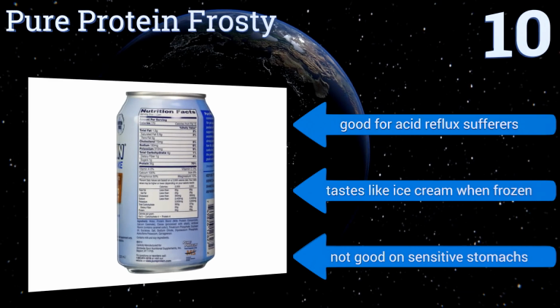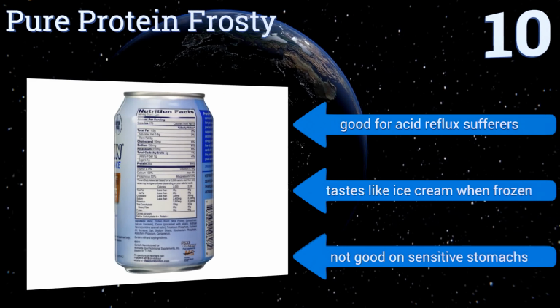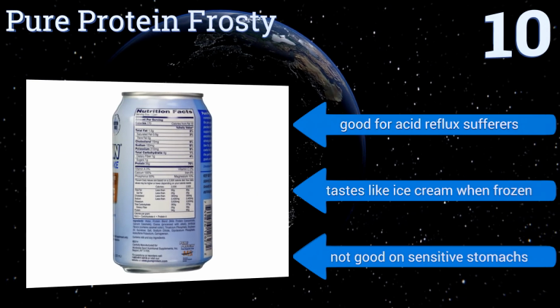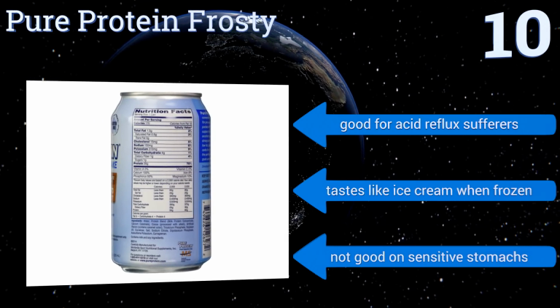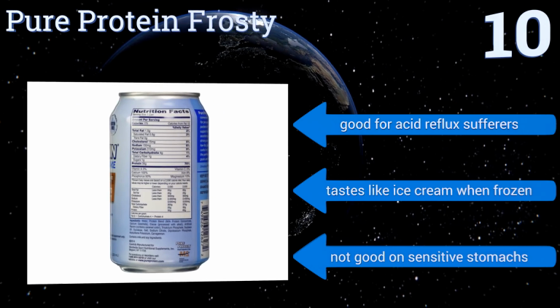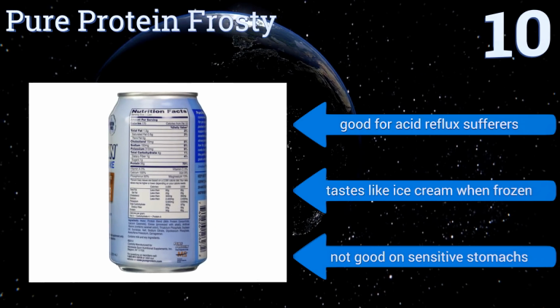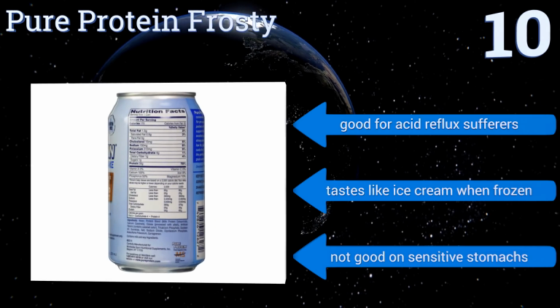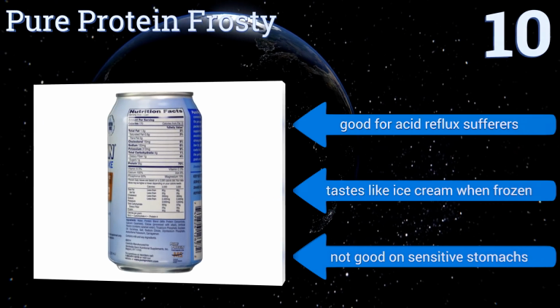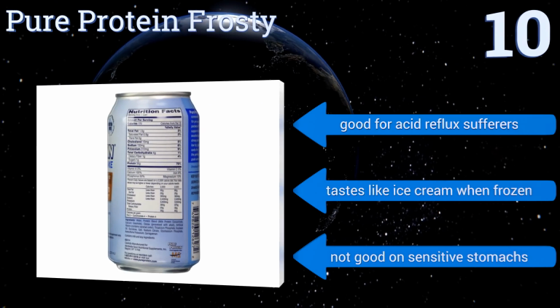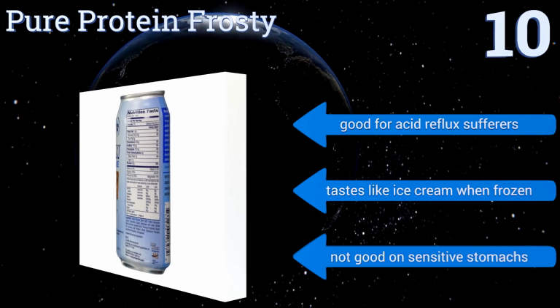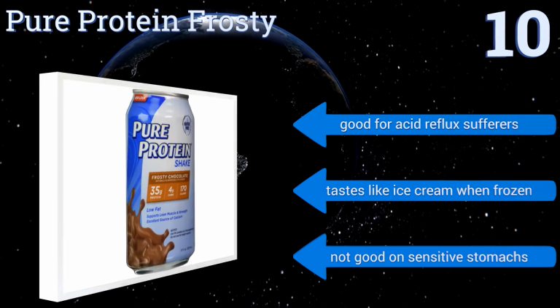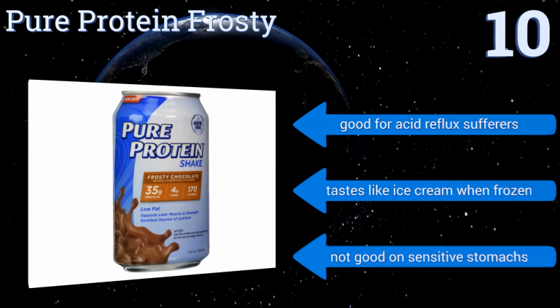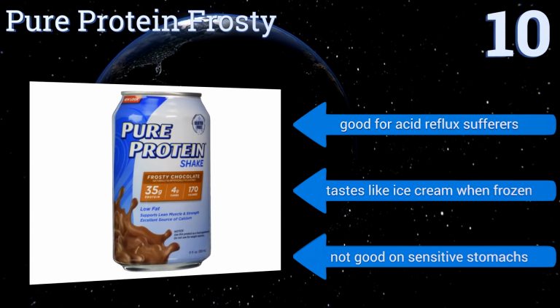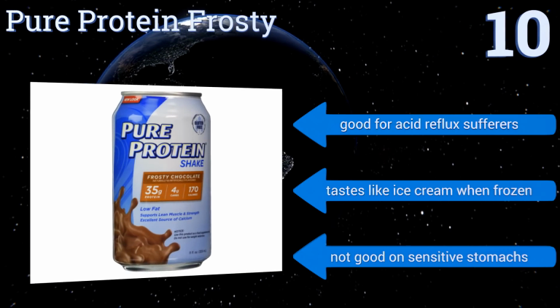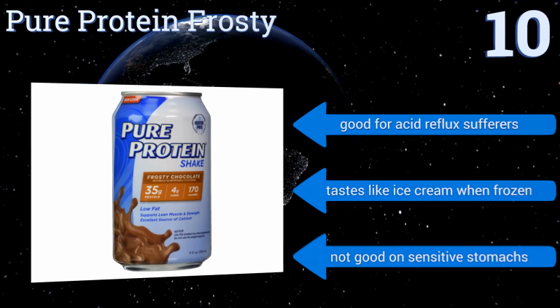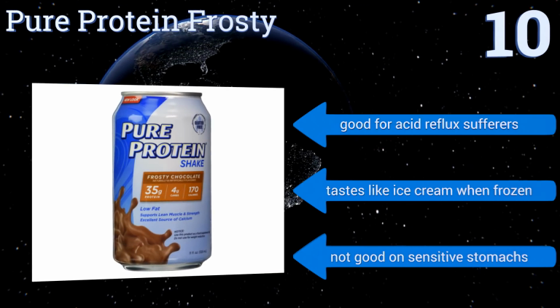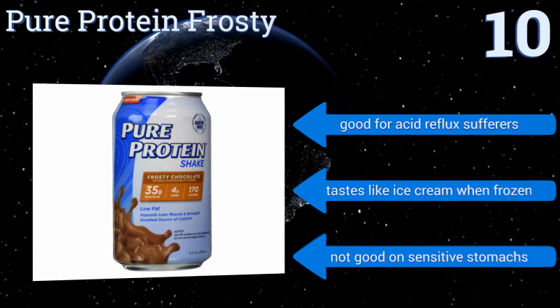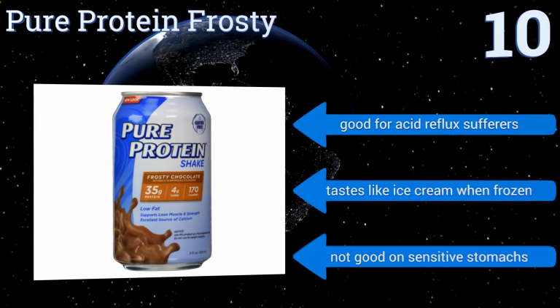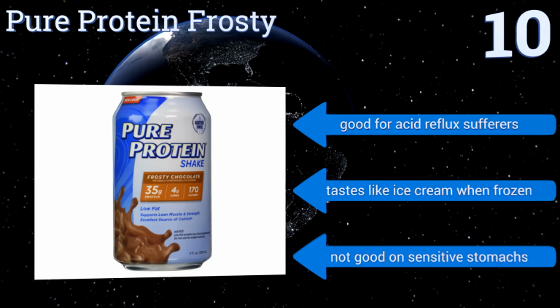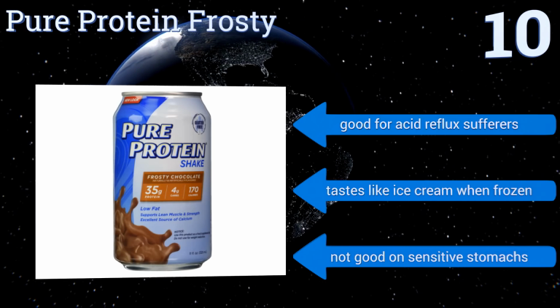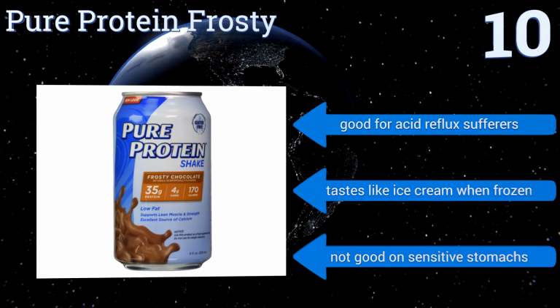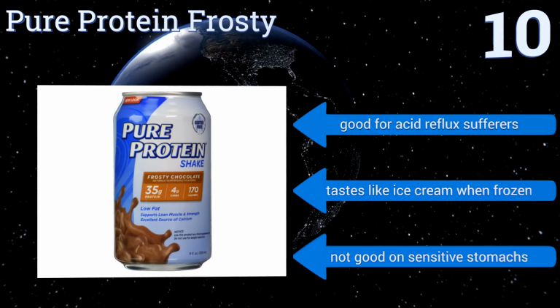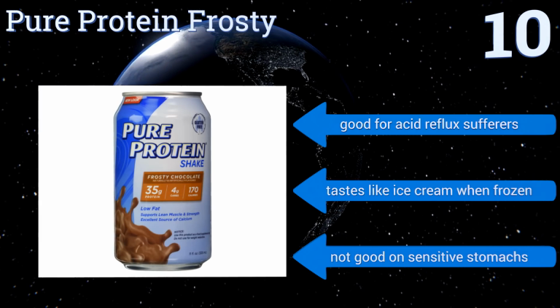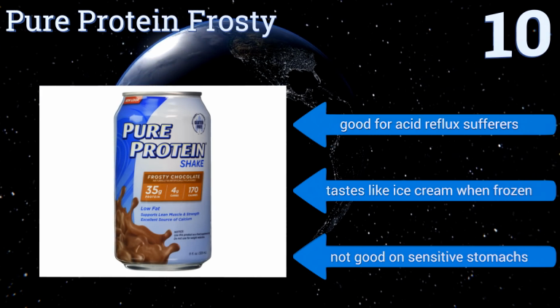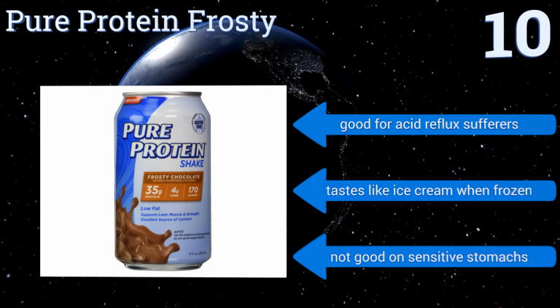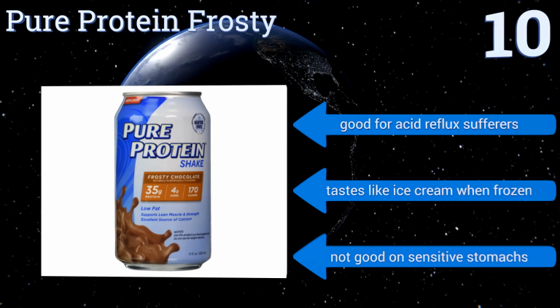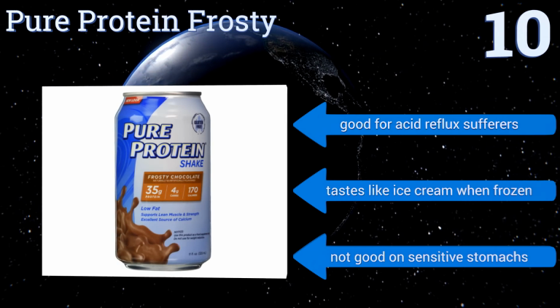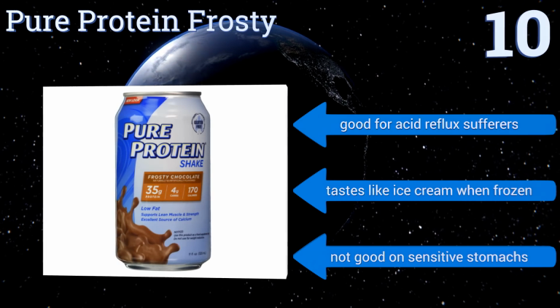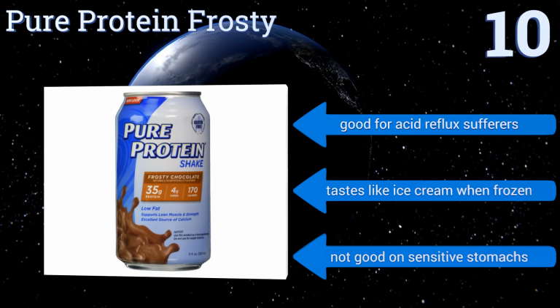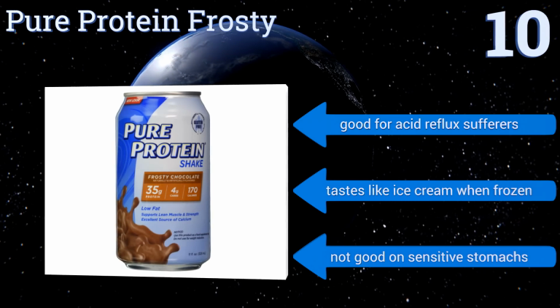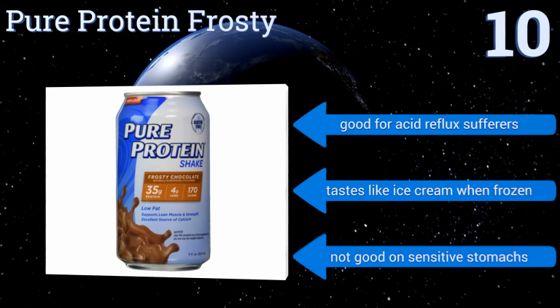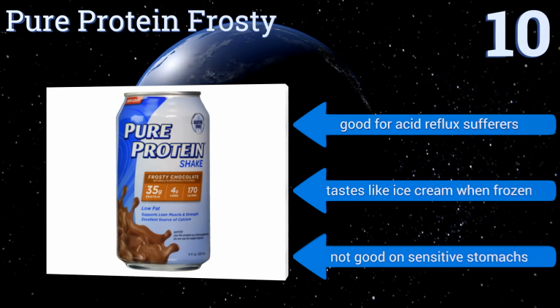It's good for acid reflux sufferers and tastes like ice cream when frozen. However, it's not good on sensitive stomachs.